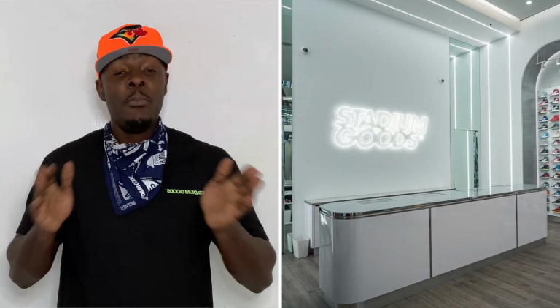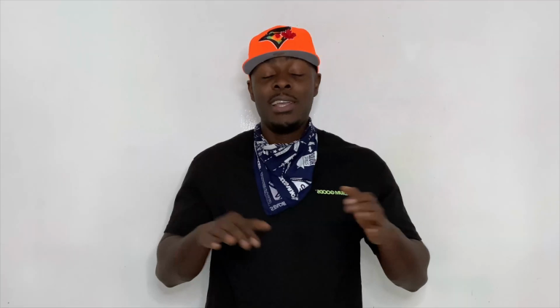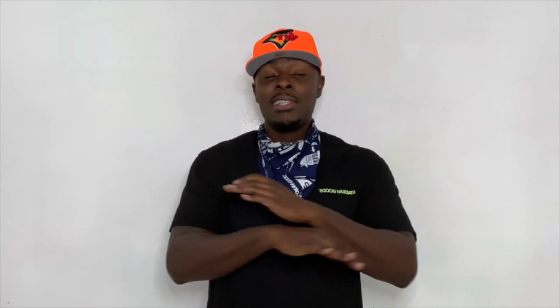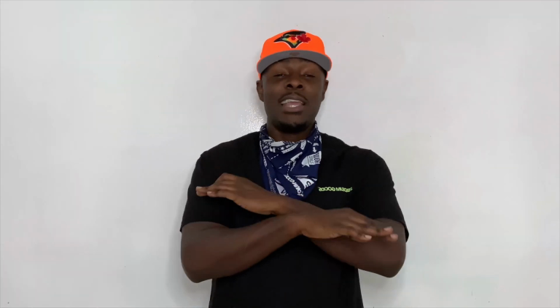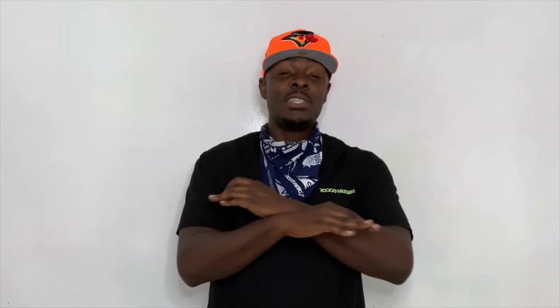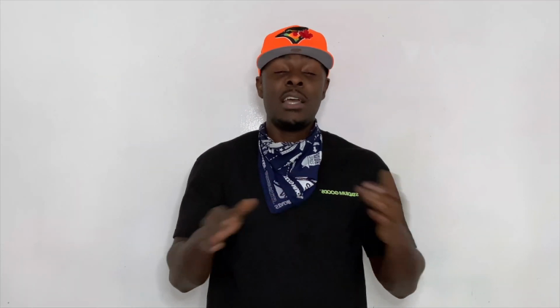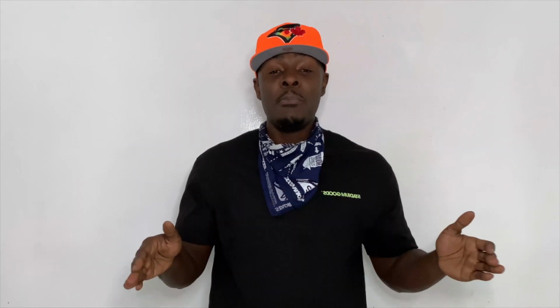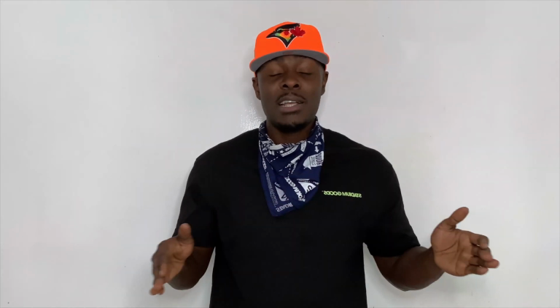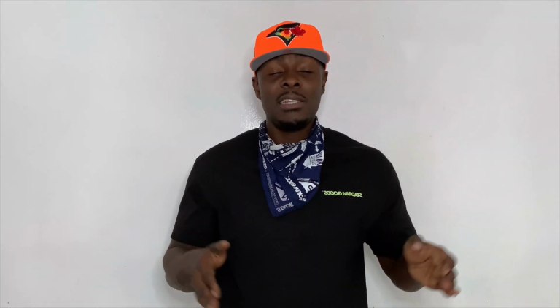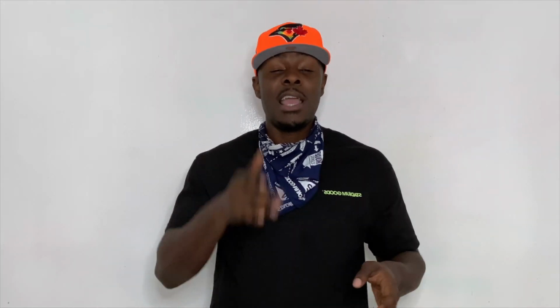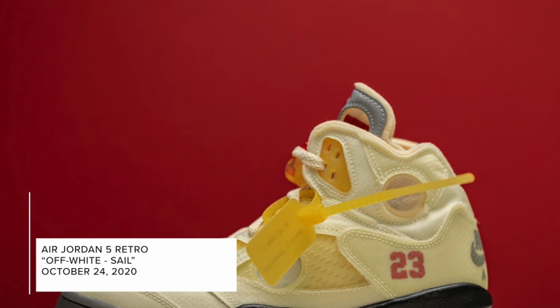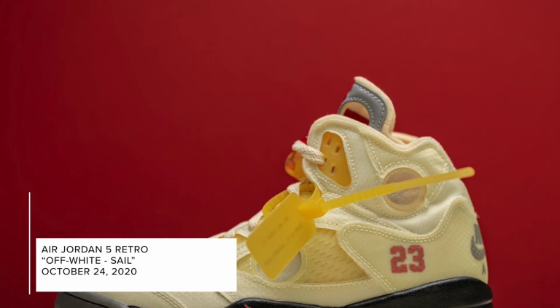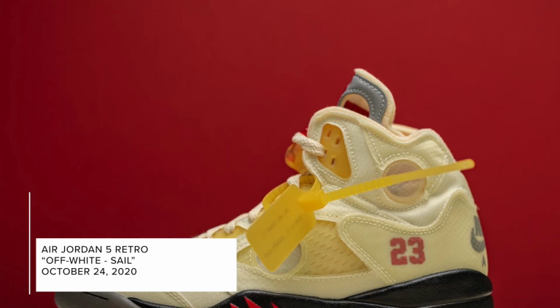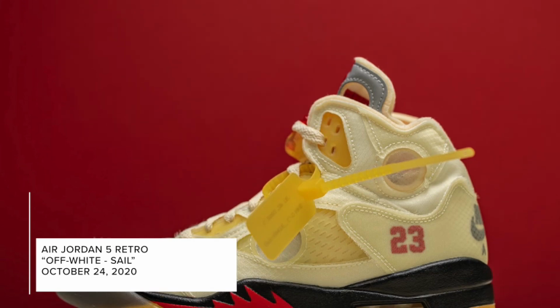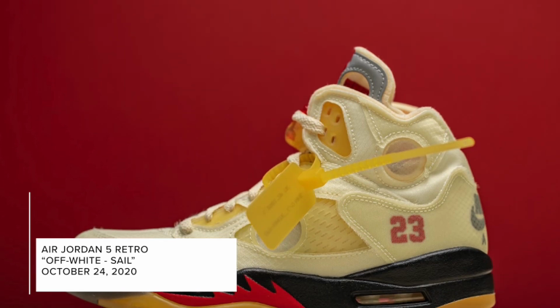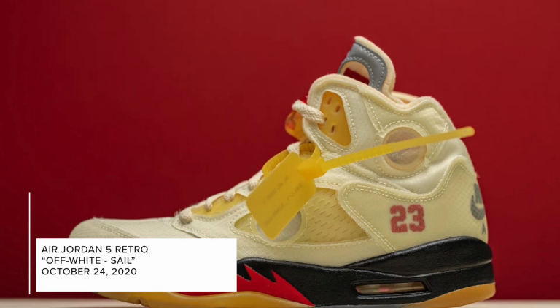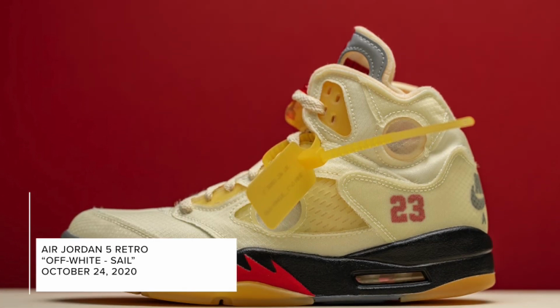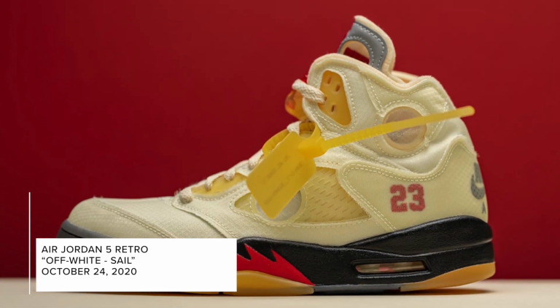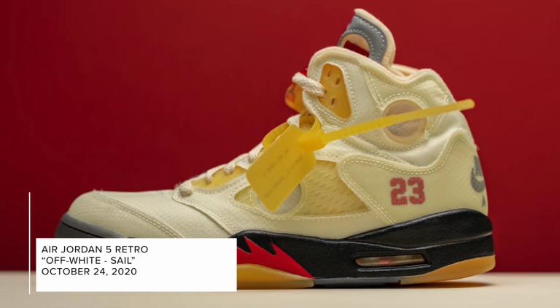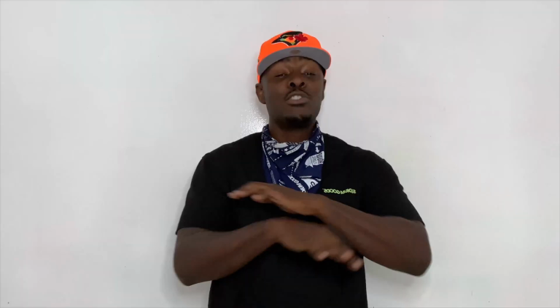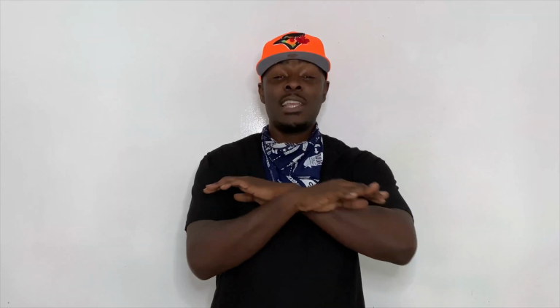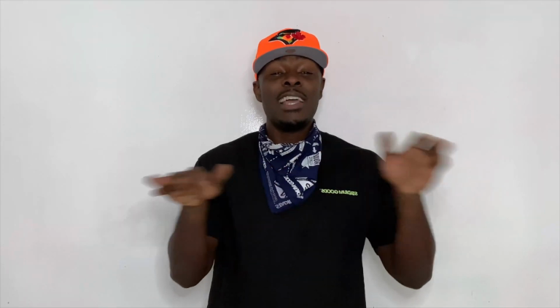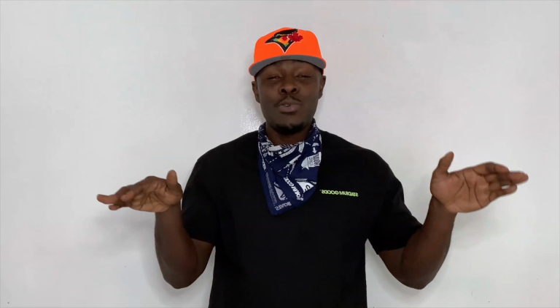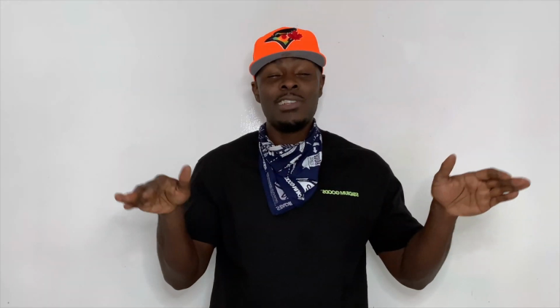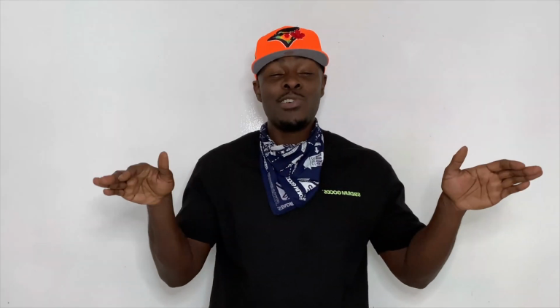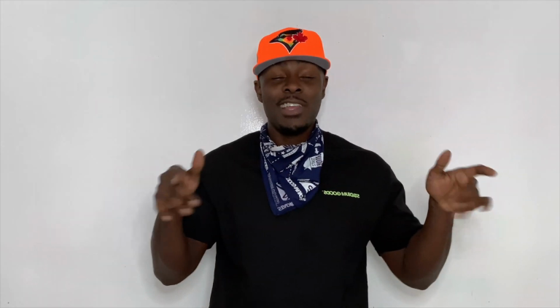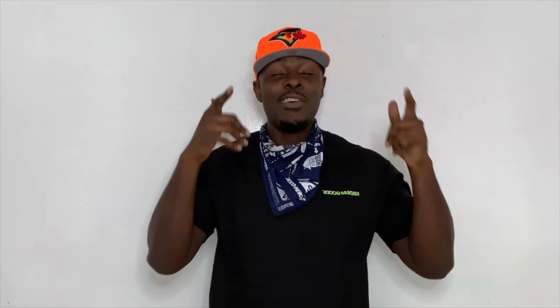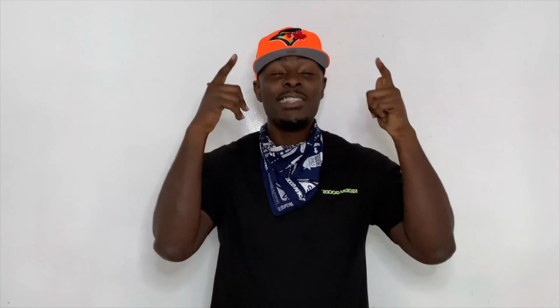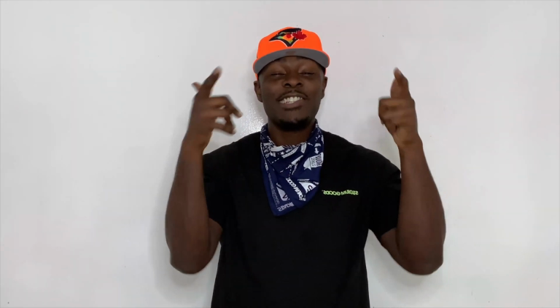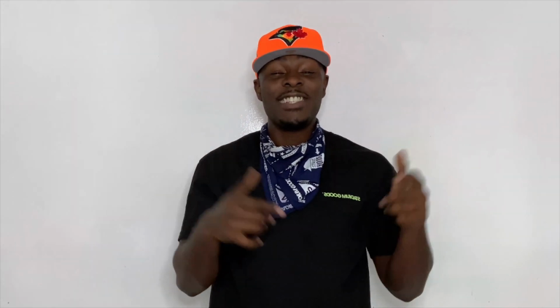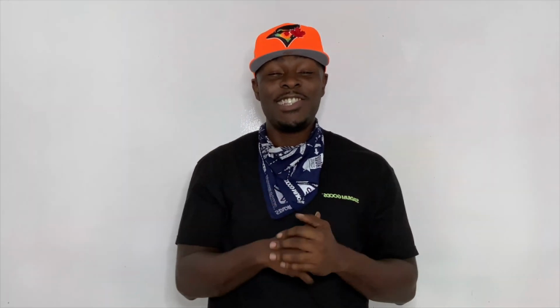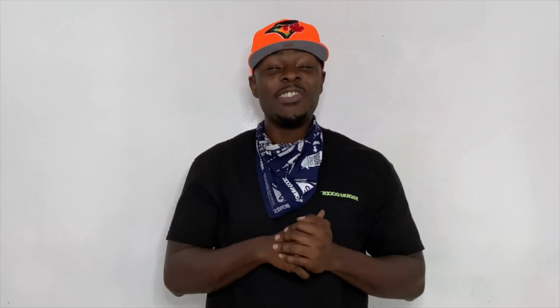But today we're taking an unboxing look at the Off-White Air Jordan 5. So stay — less with all this talking, let's get straight to these shoes.